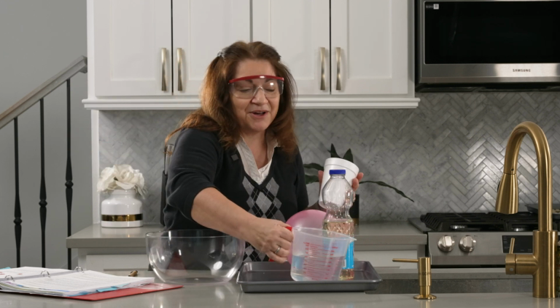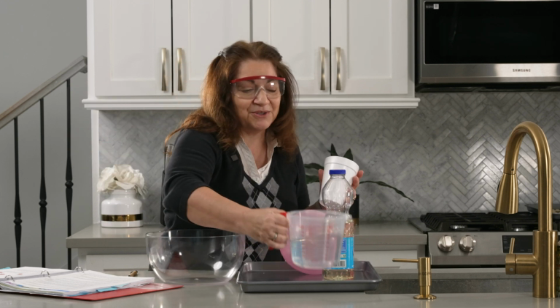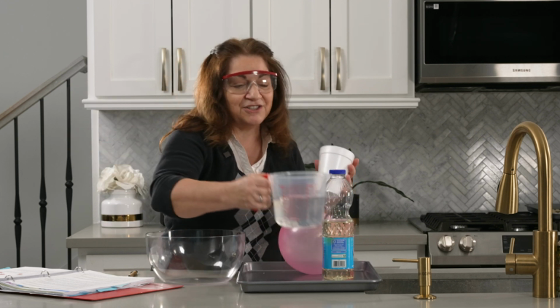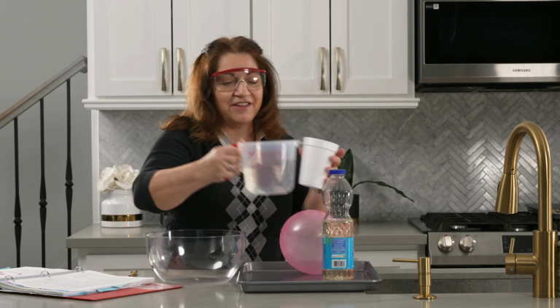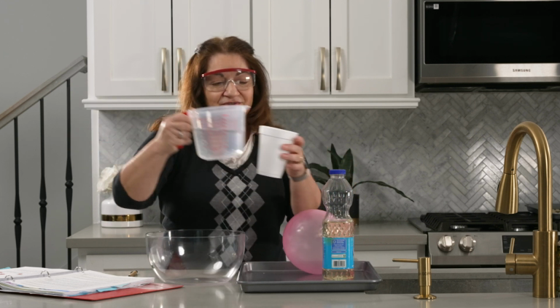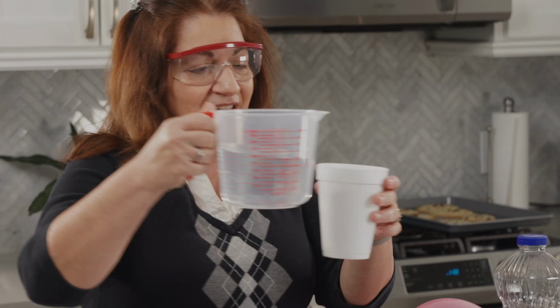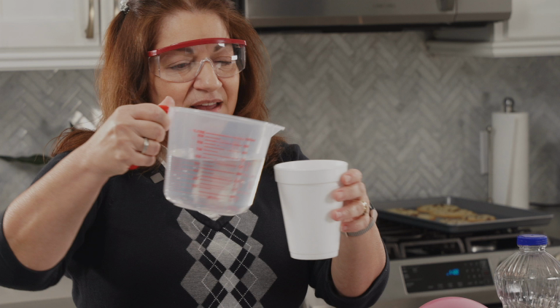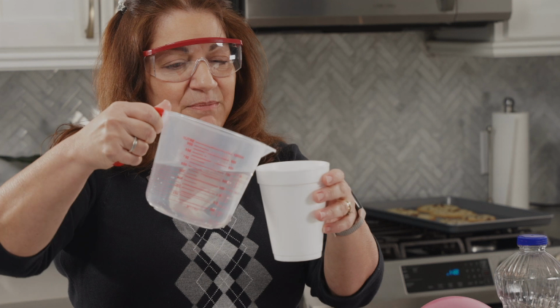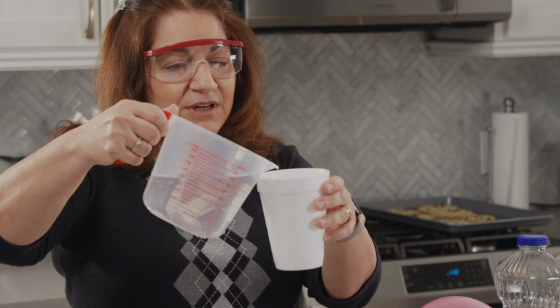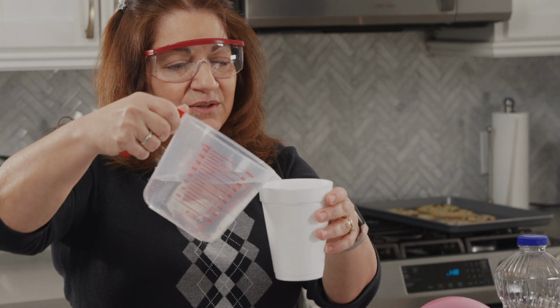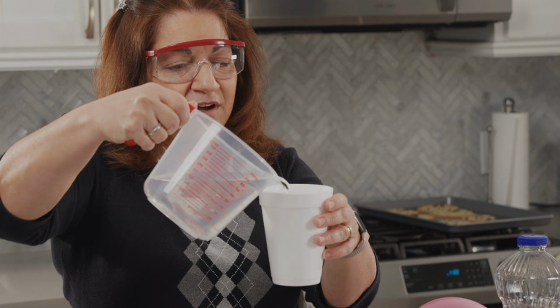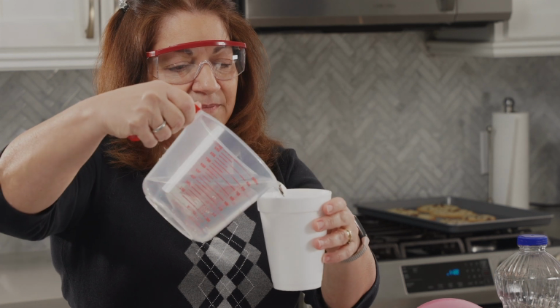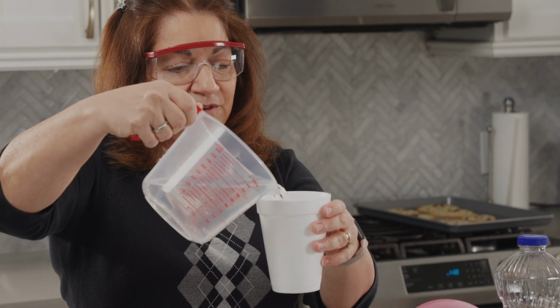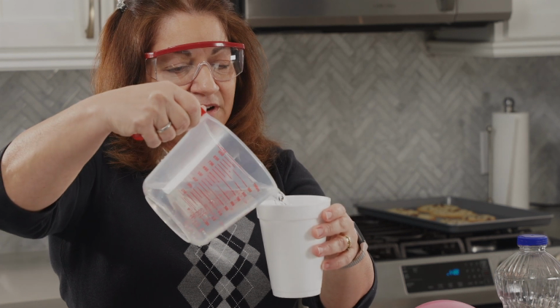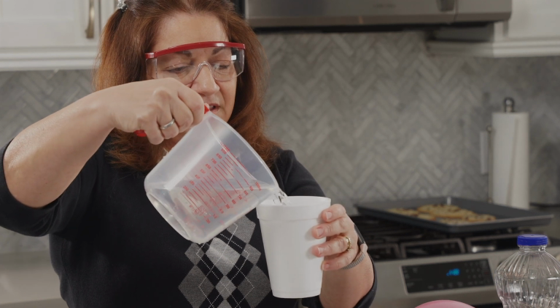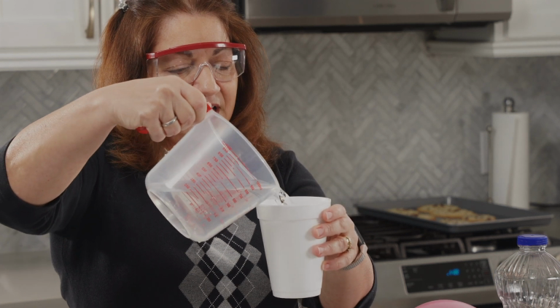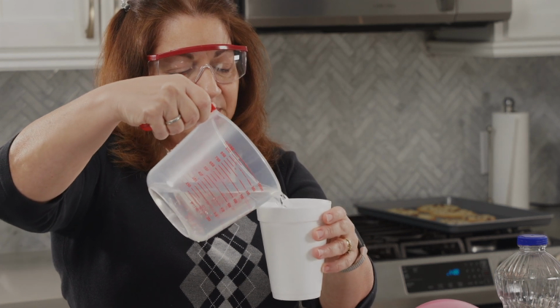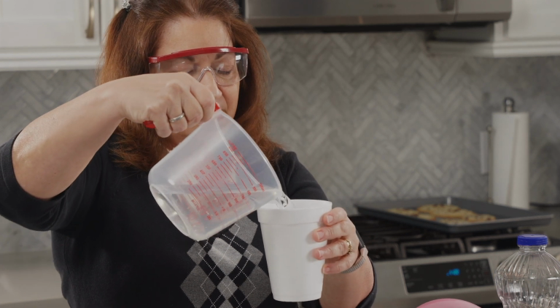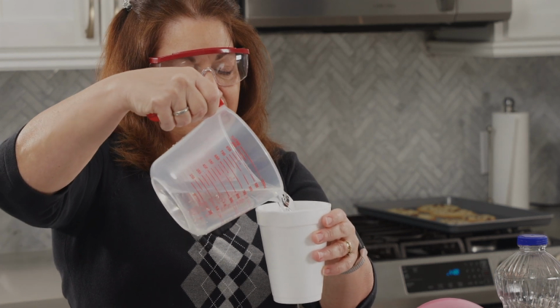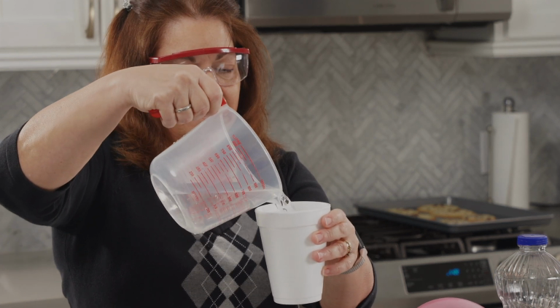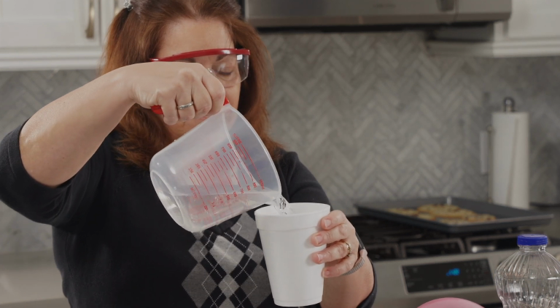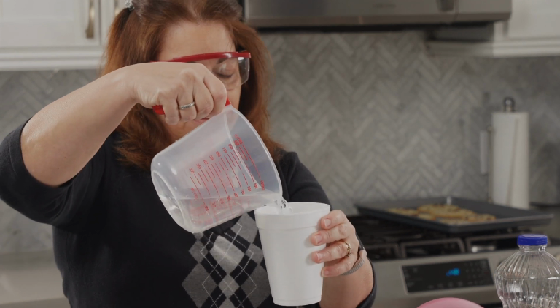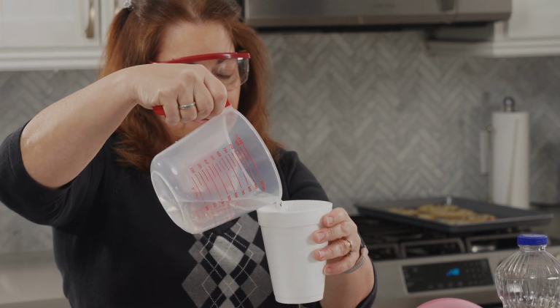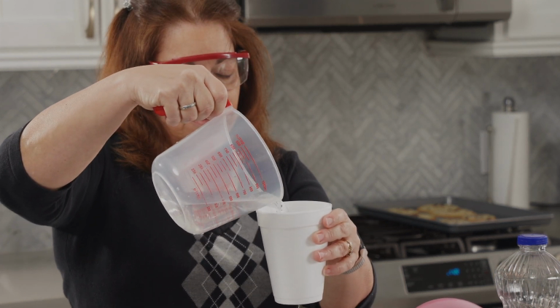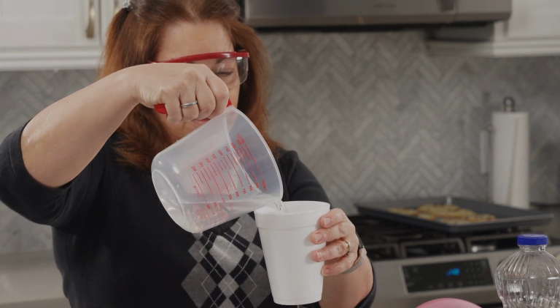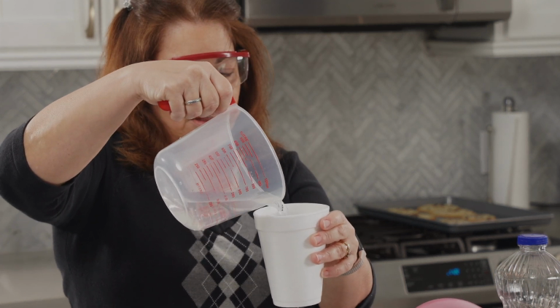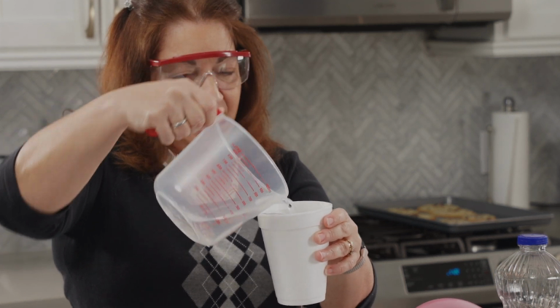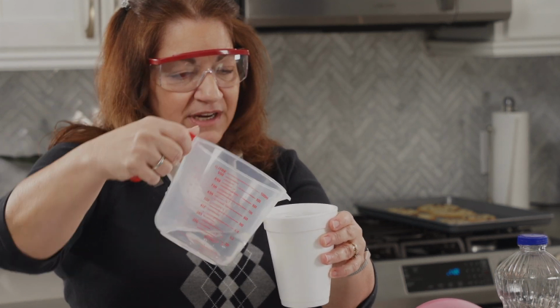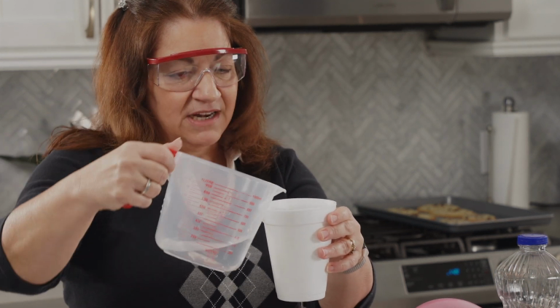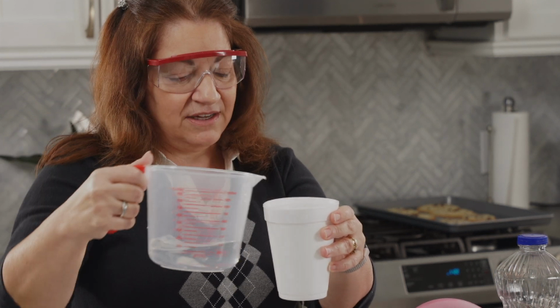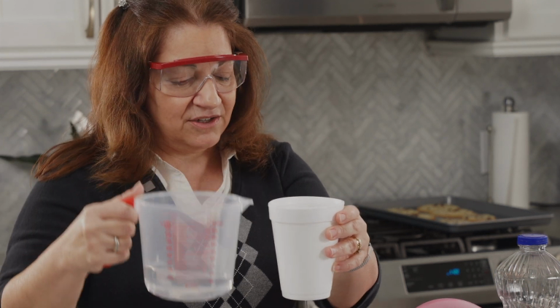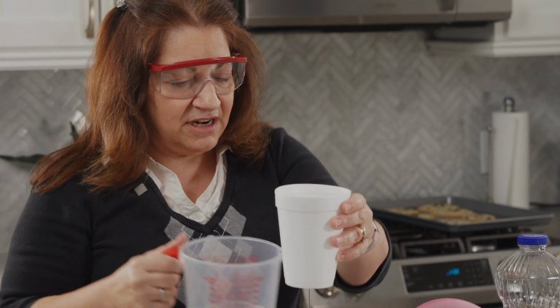Let's try this by putting the water in the cup — oh yeah, we're getting a nice stream.